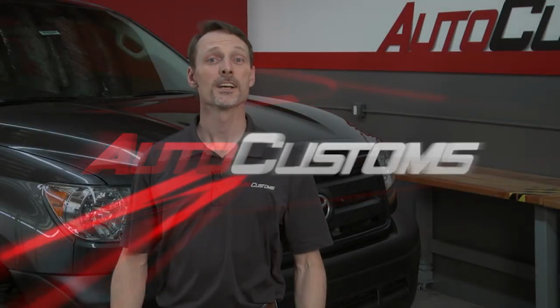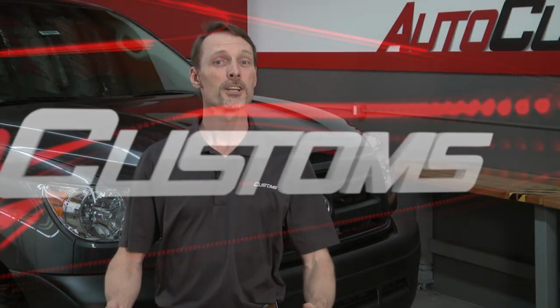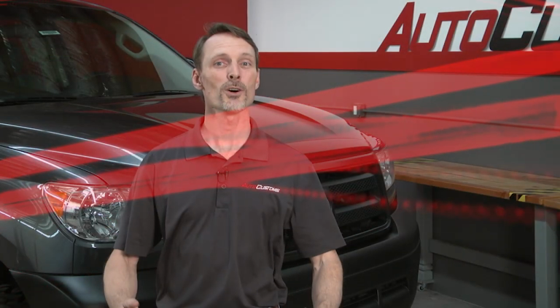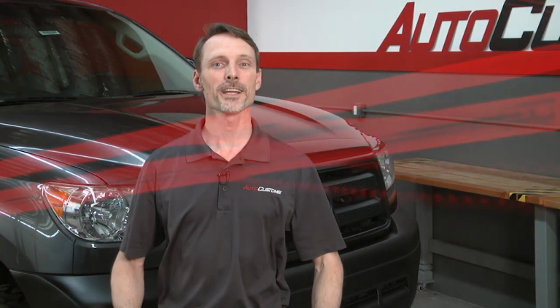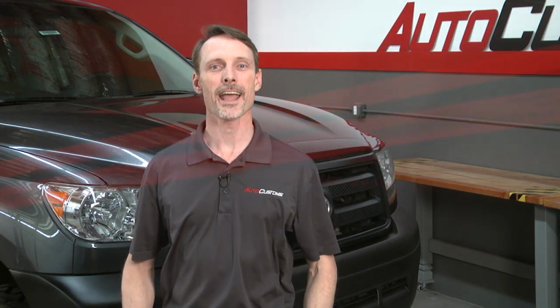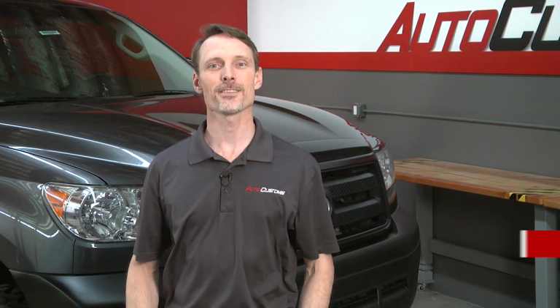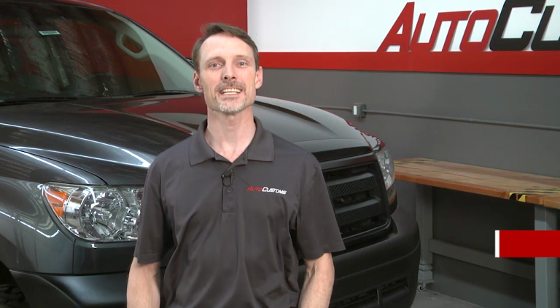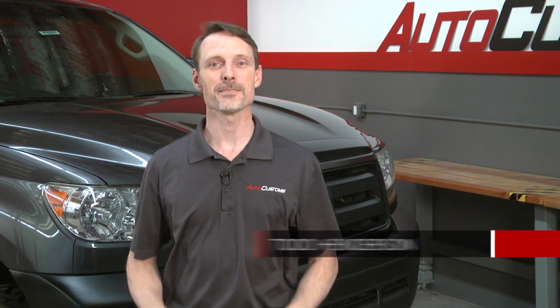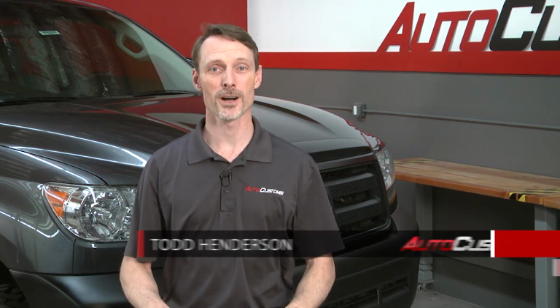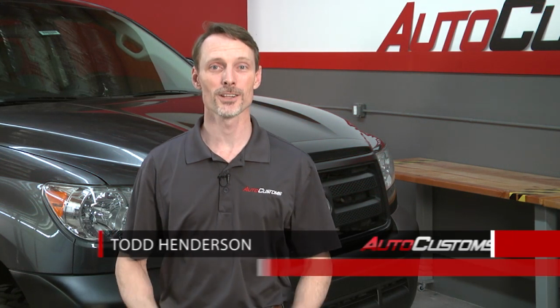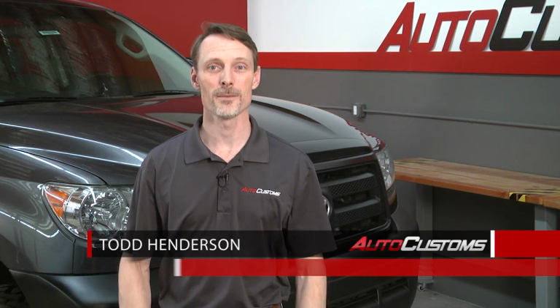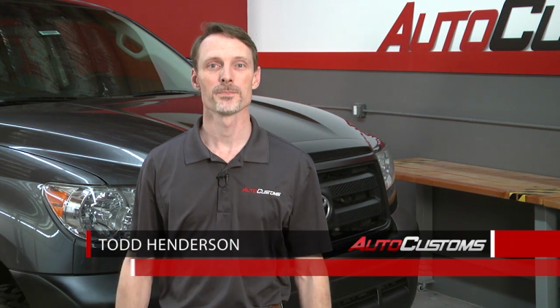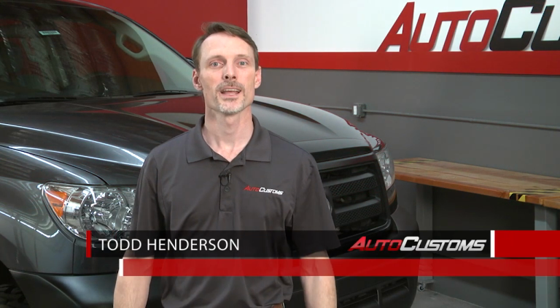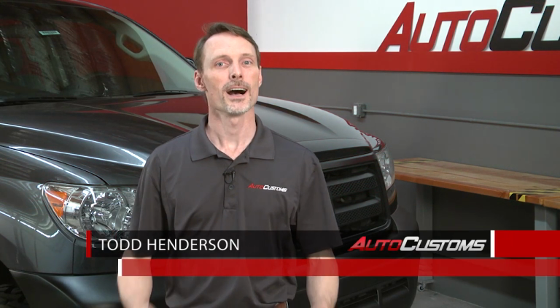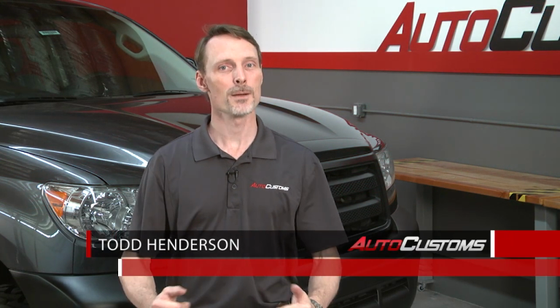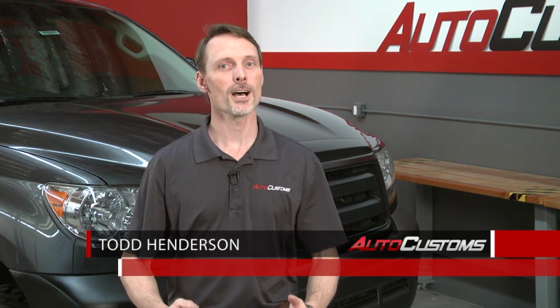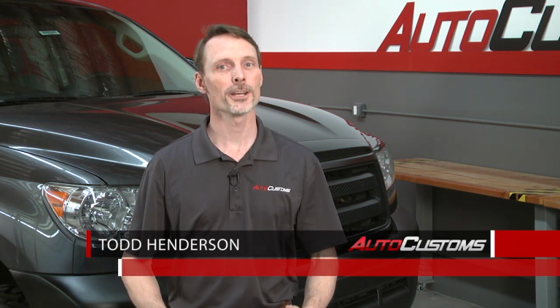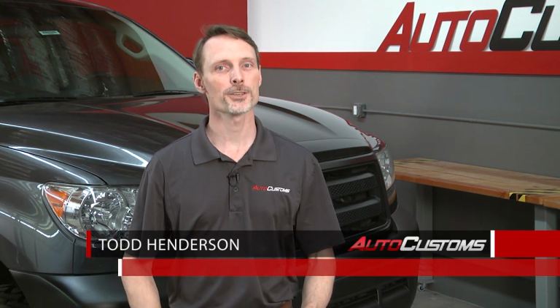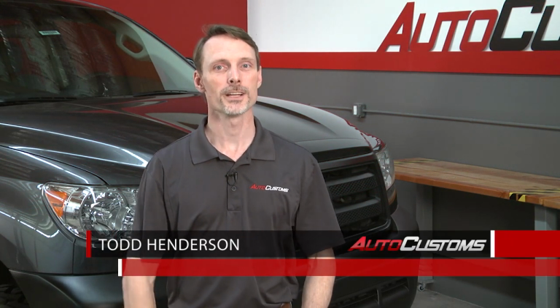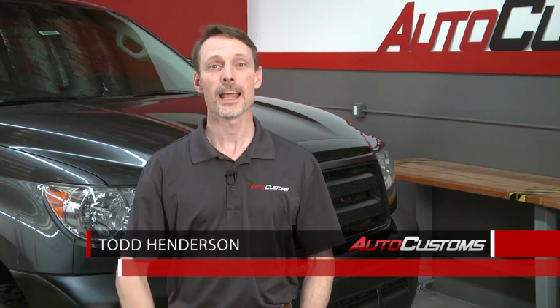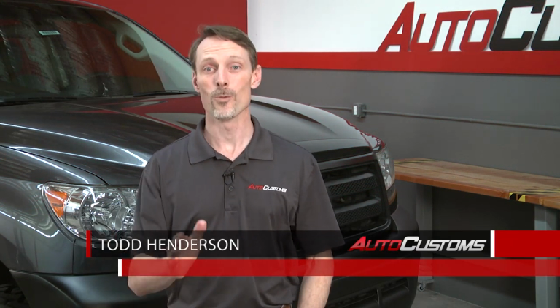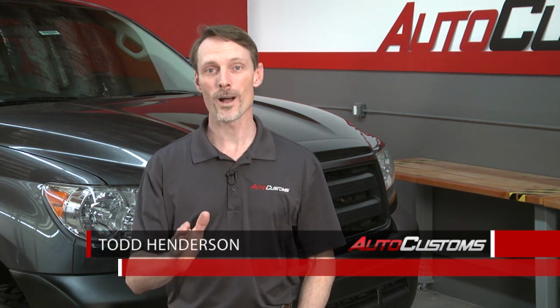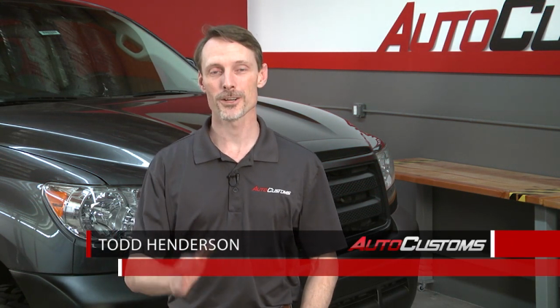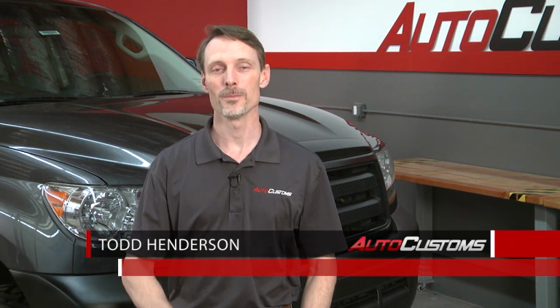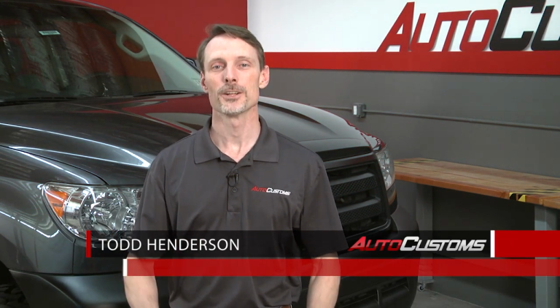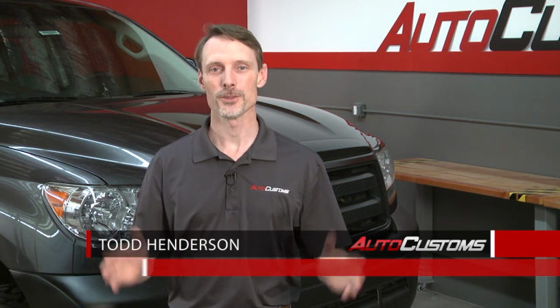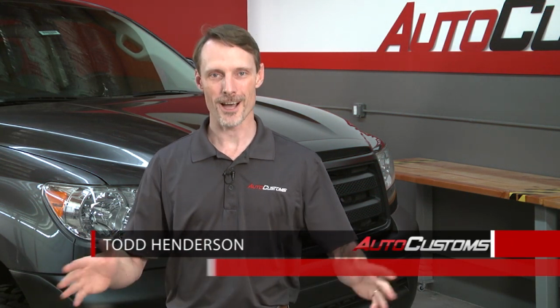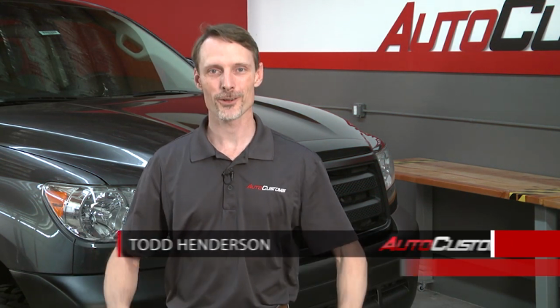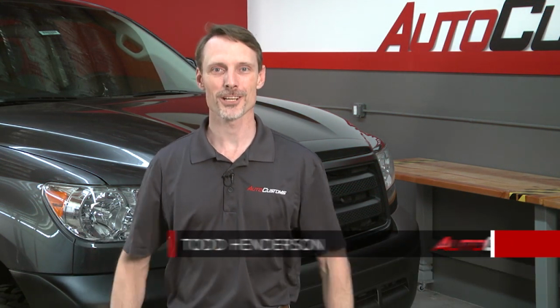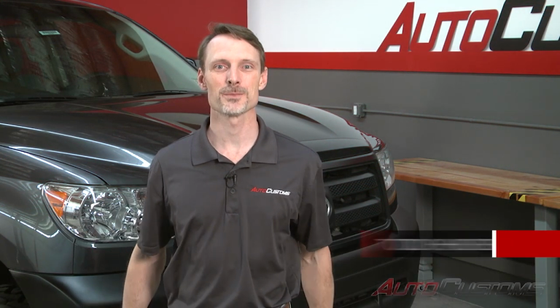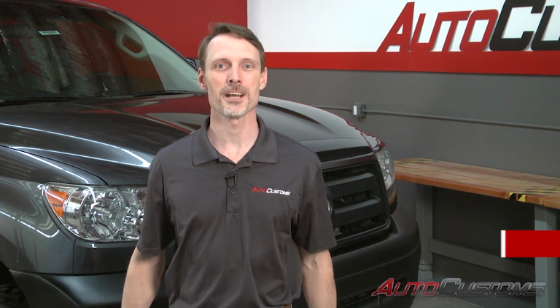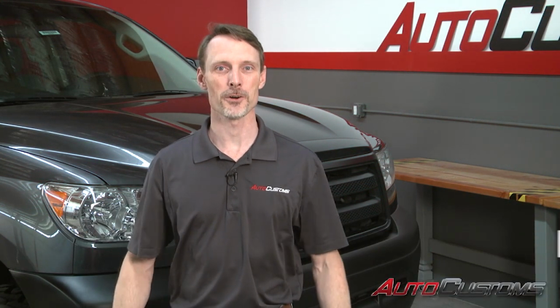Come on in, have a seat and buckle up. I'm Todd Henderson and welcome to the Auto Customs Network.